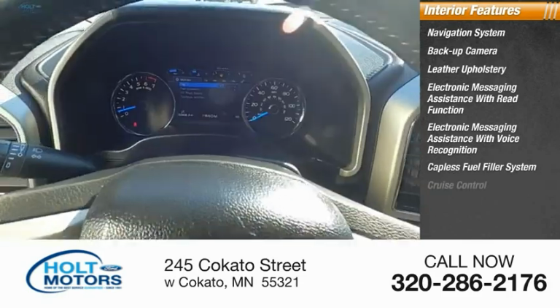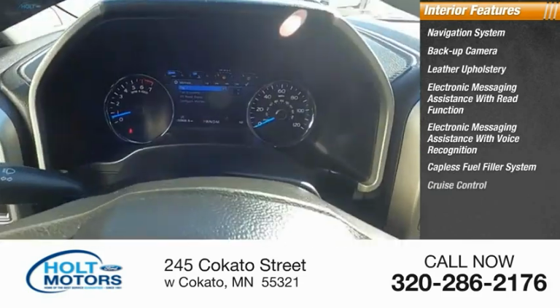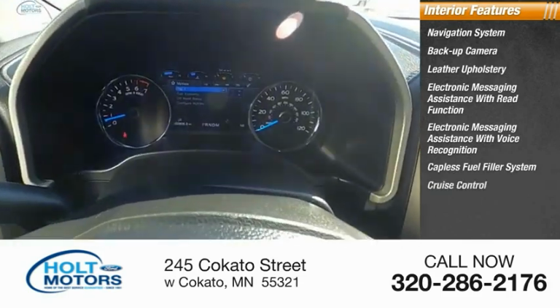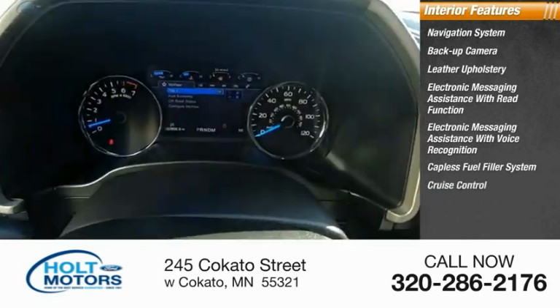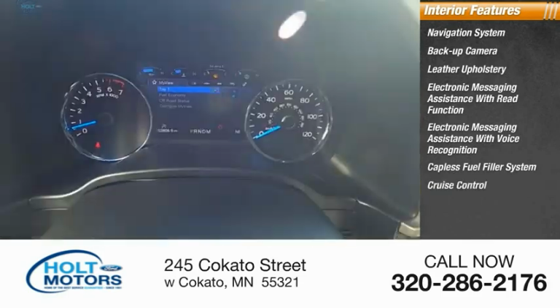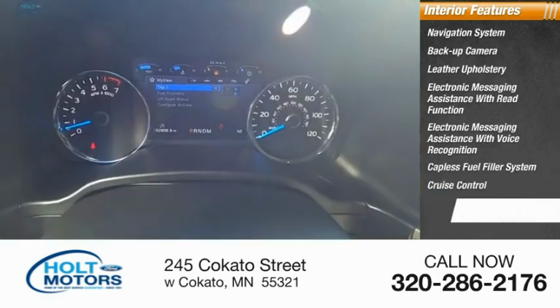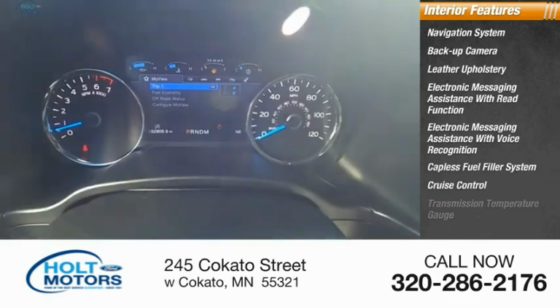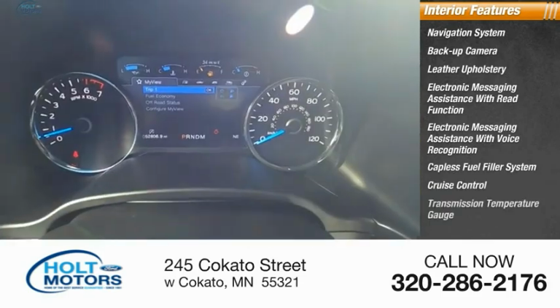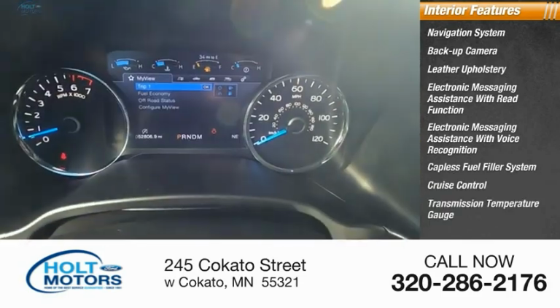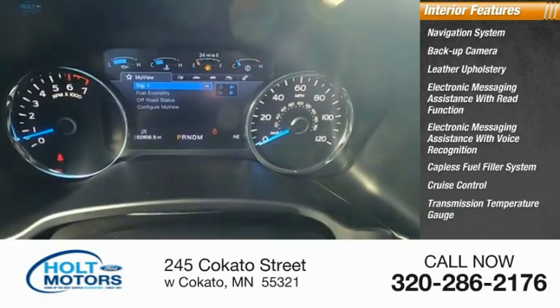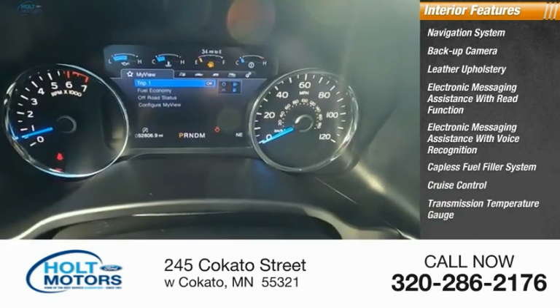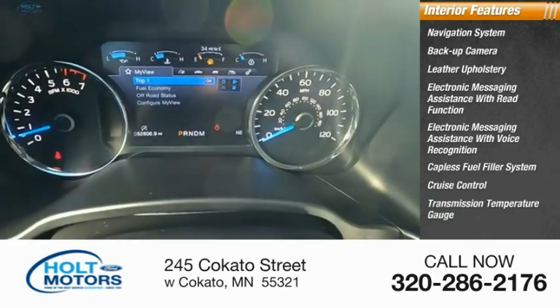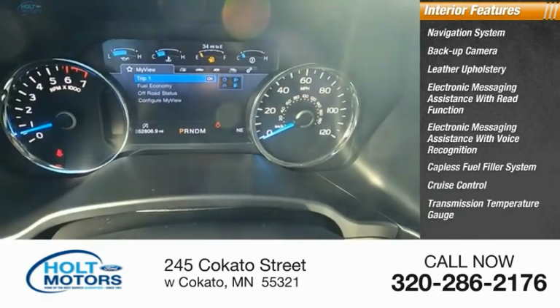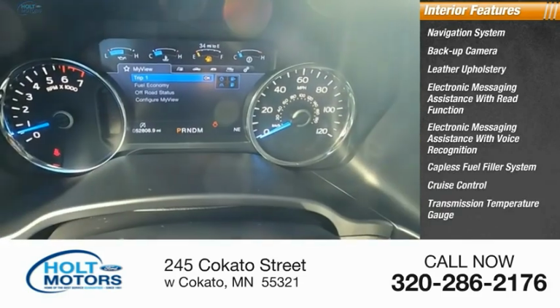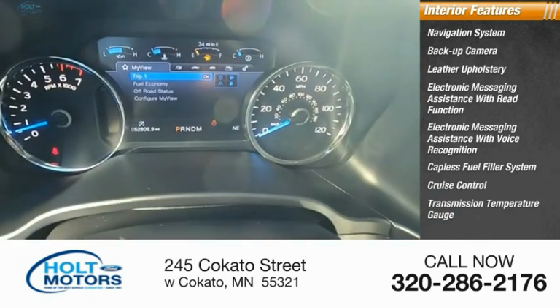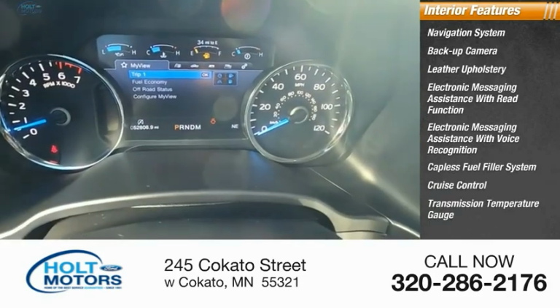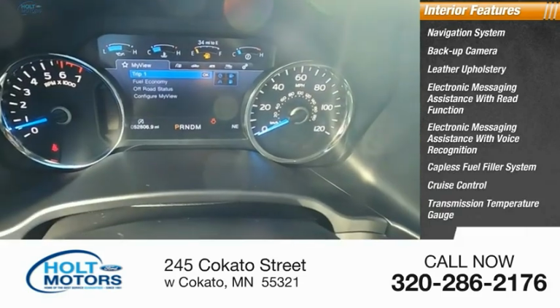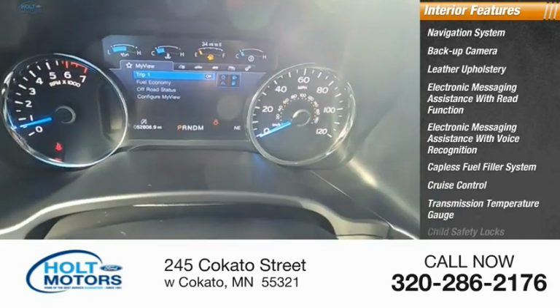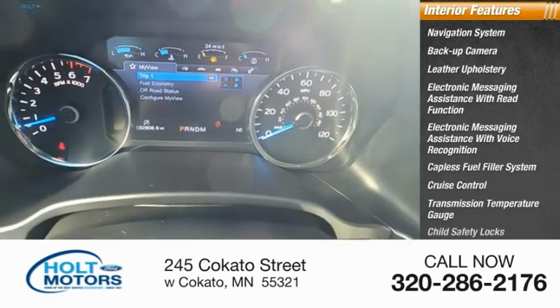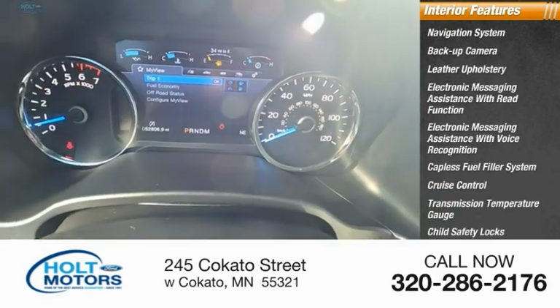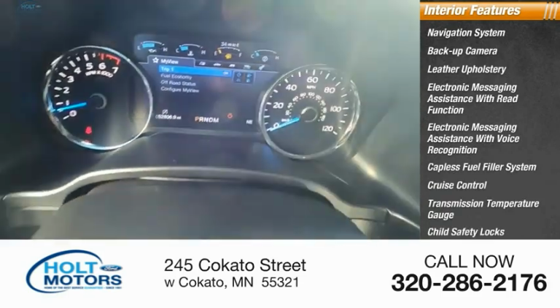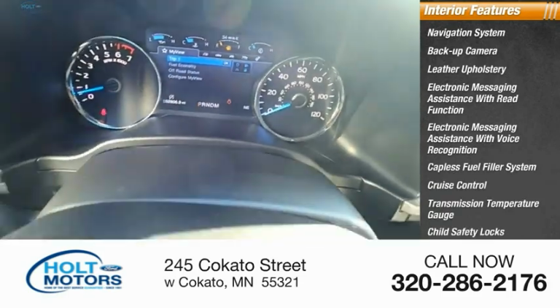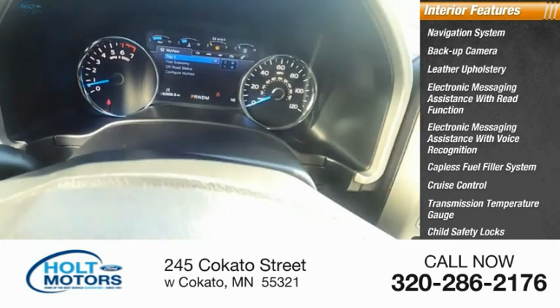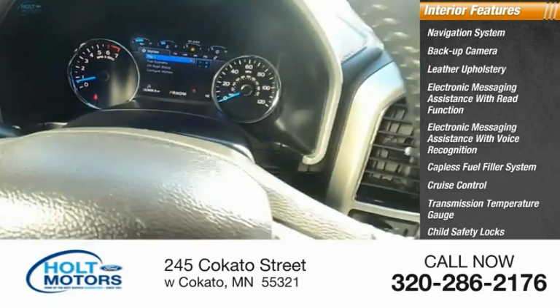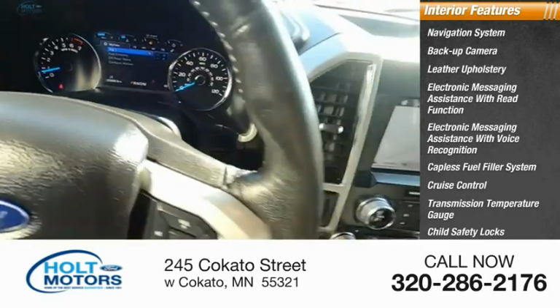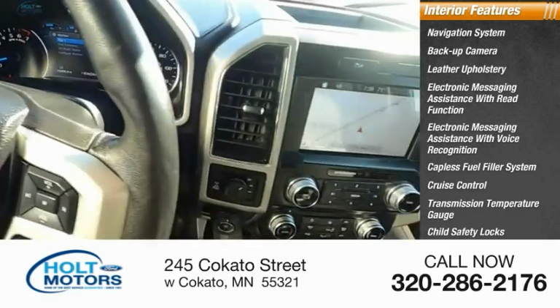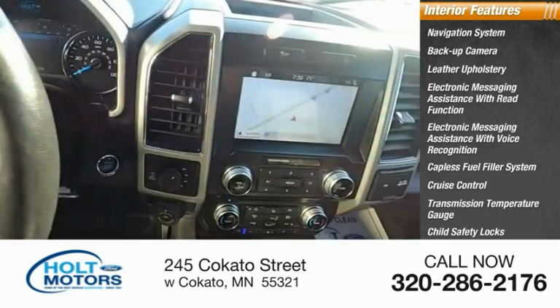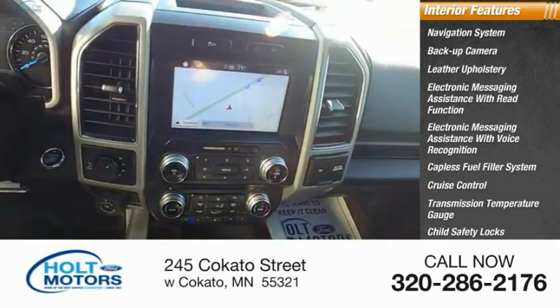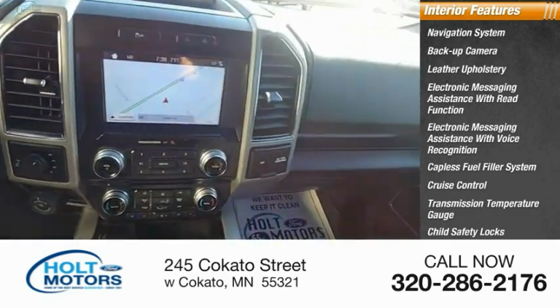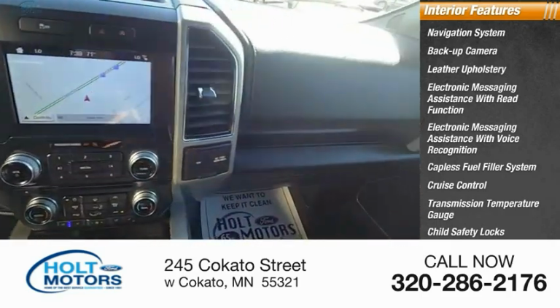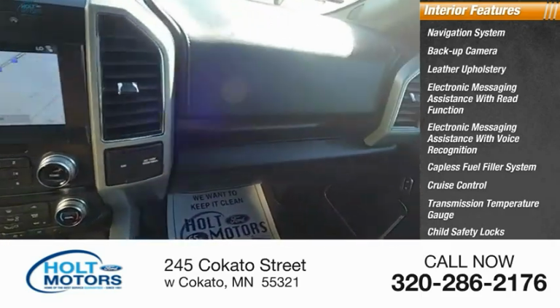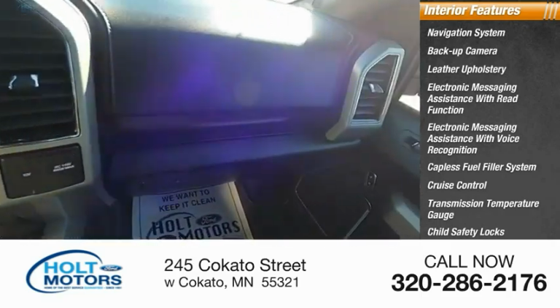Additional interior features include cruise control, transmission temperature gauge, child safety locks, and a multifunction display.